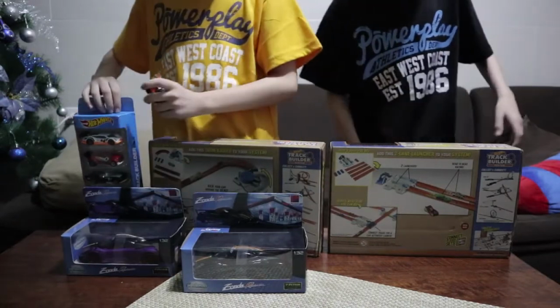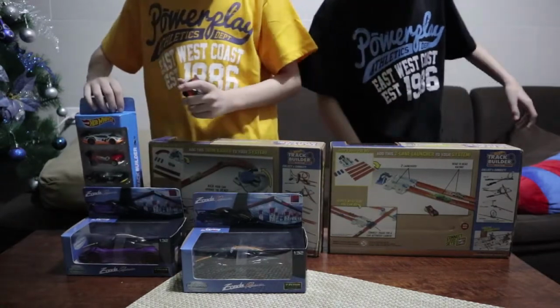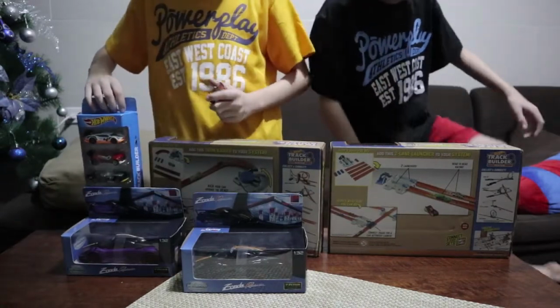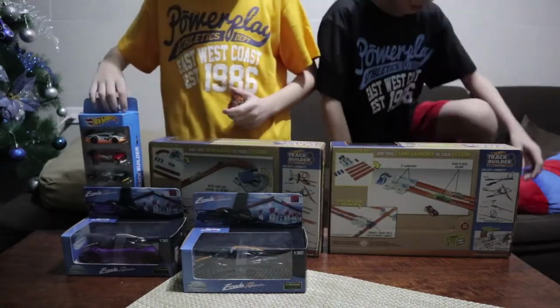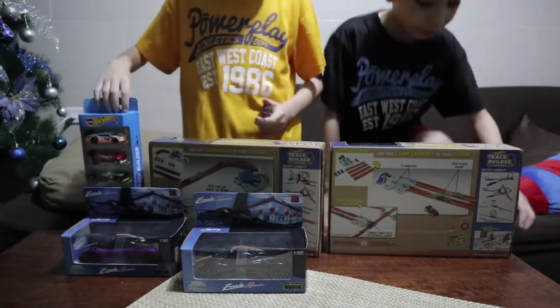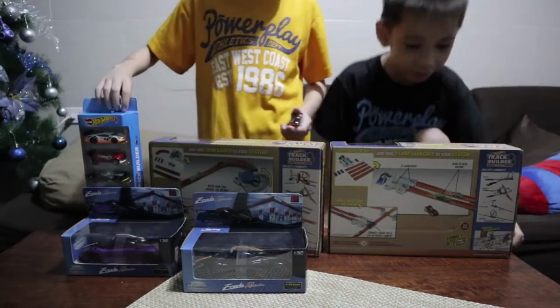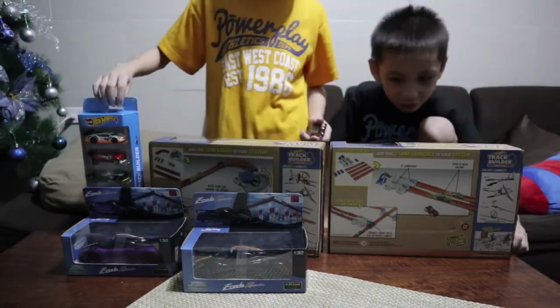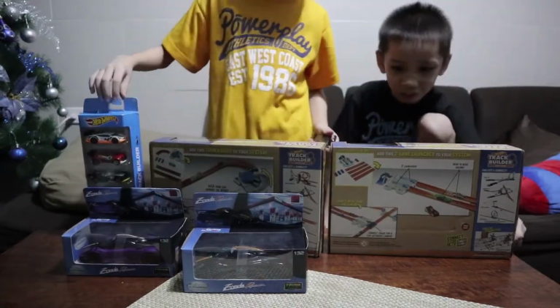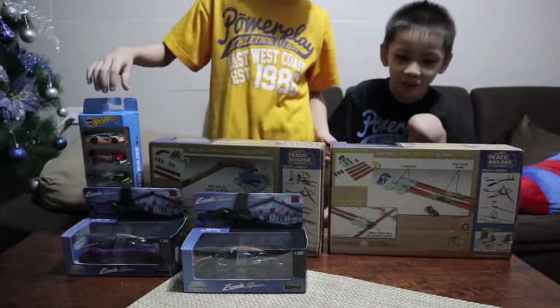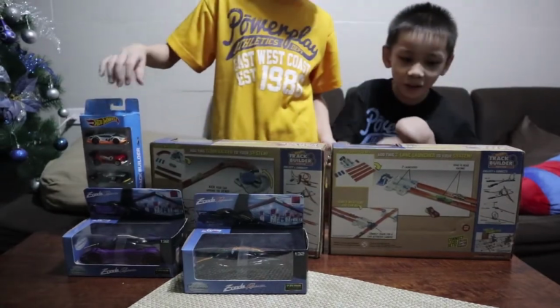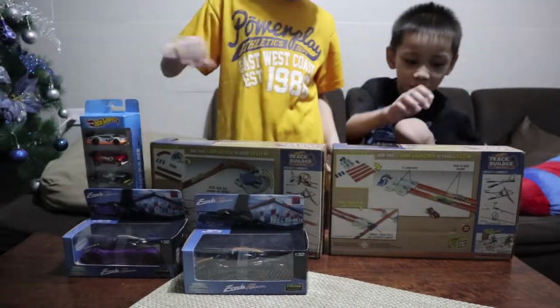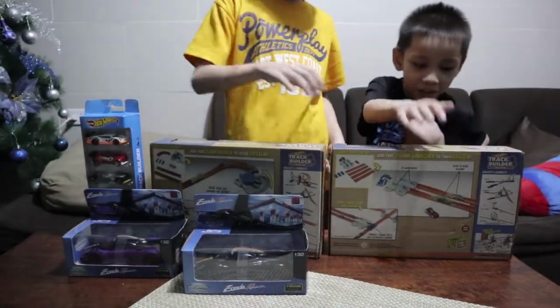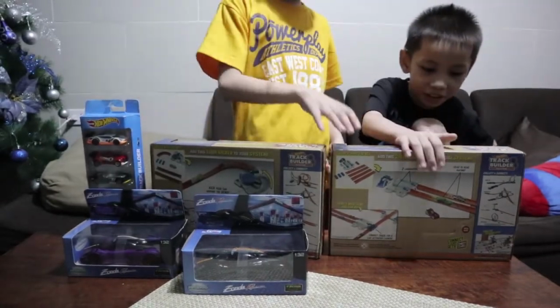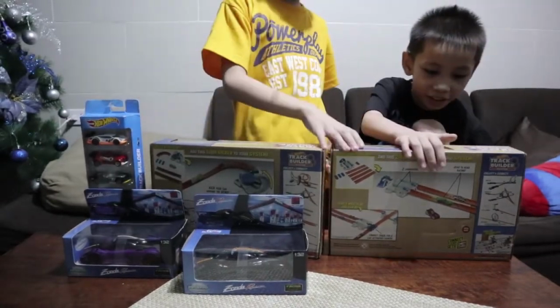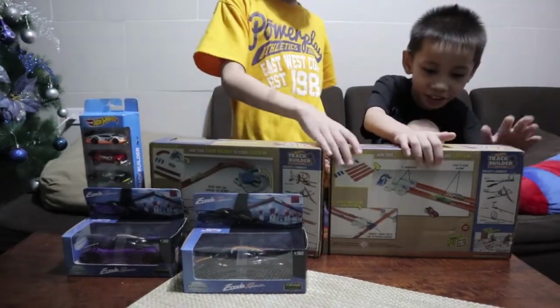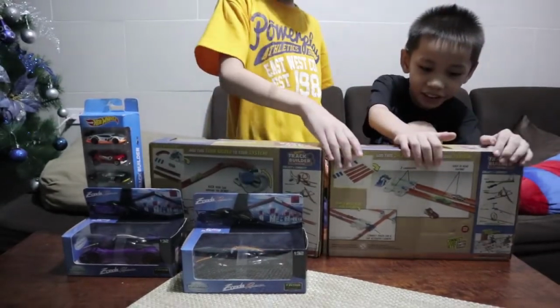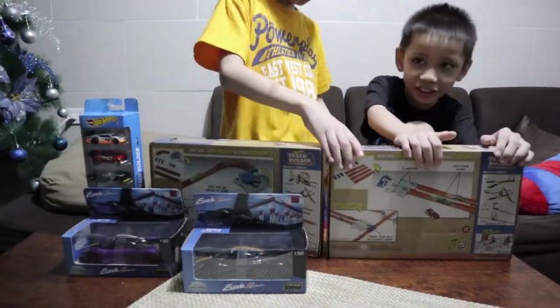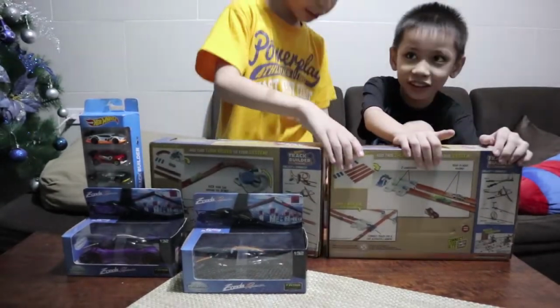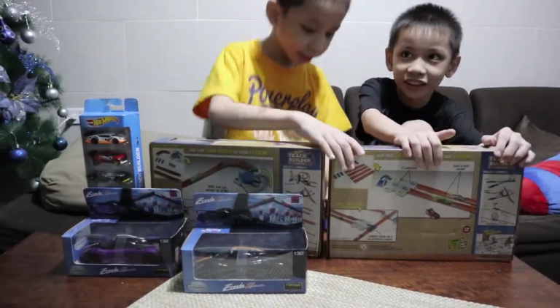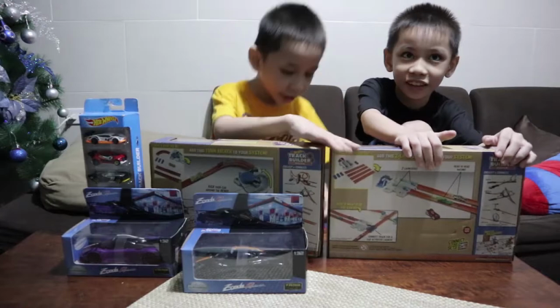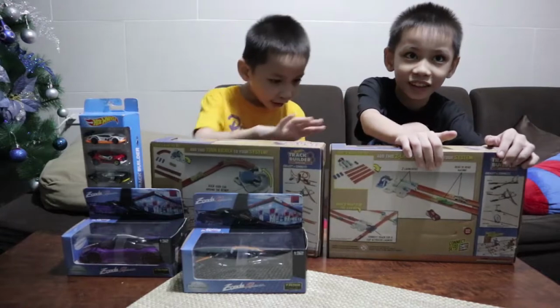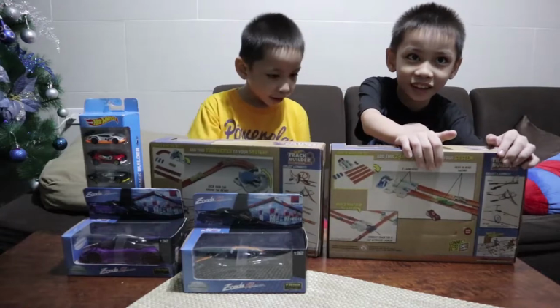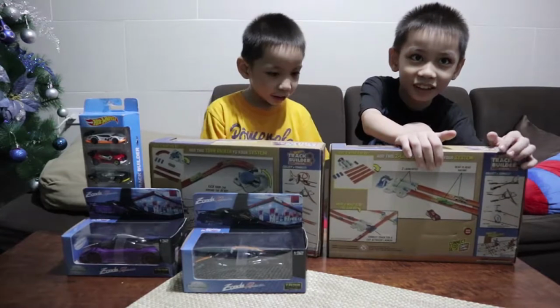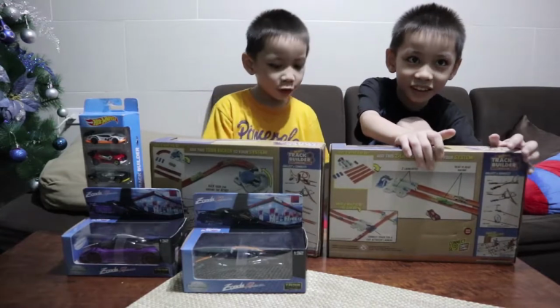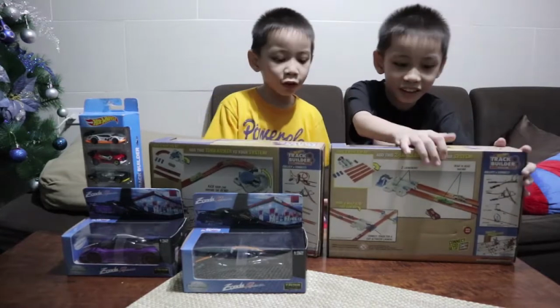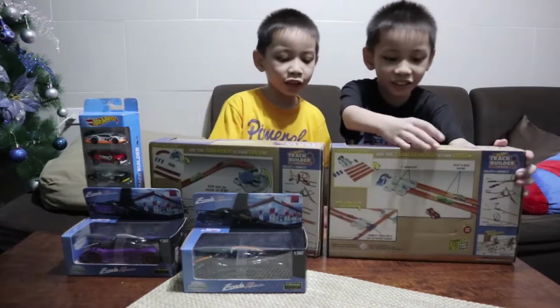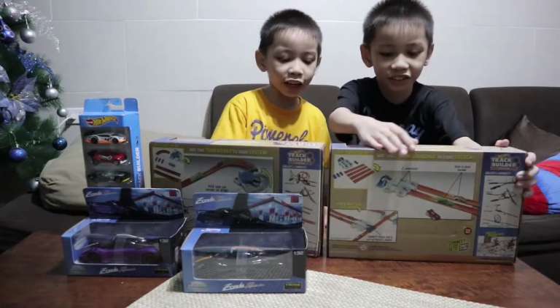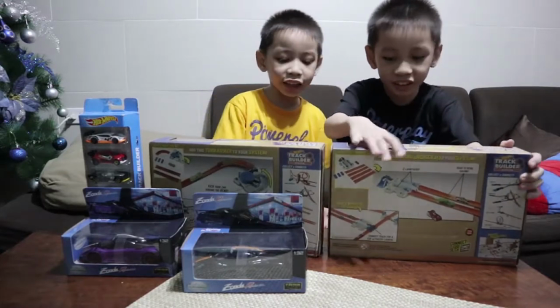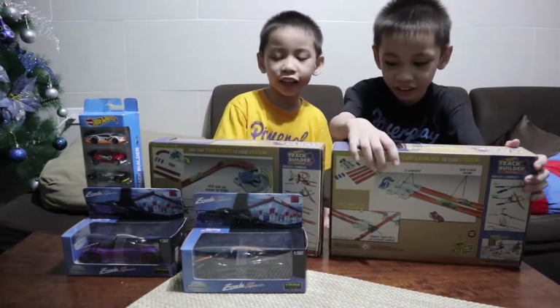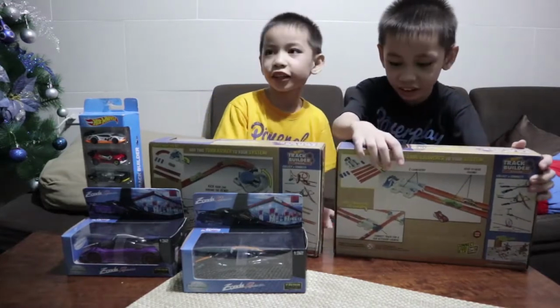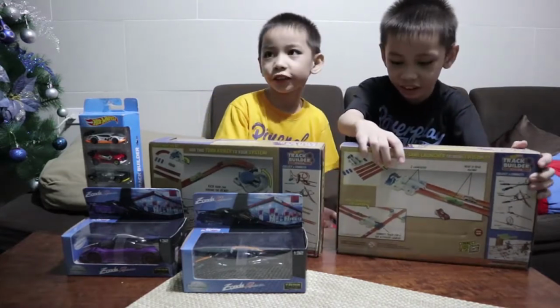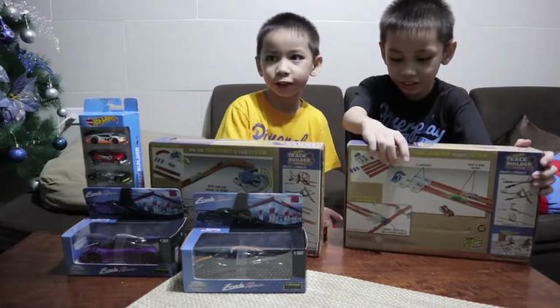First, we're going to open these two-line lanterns.